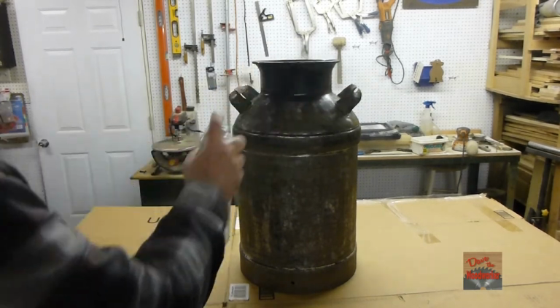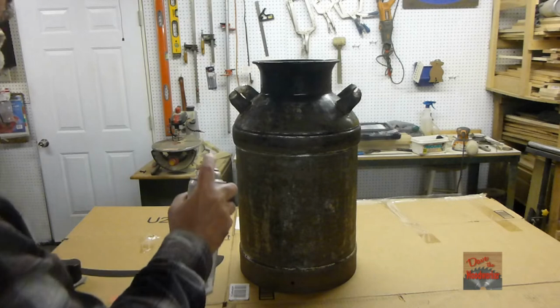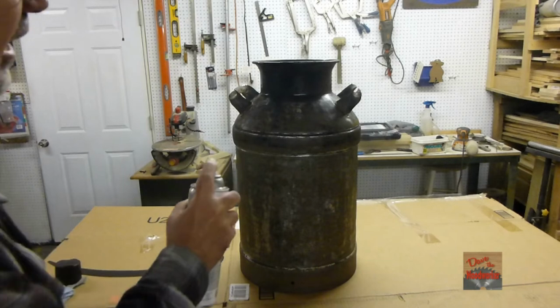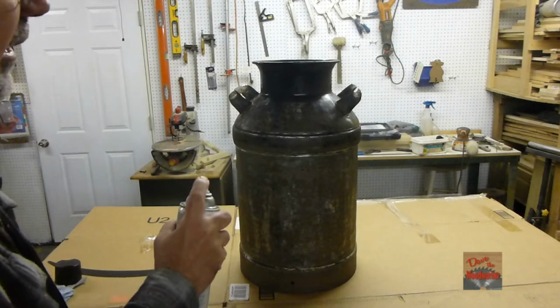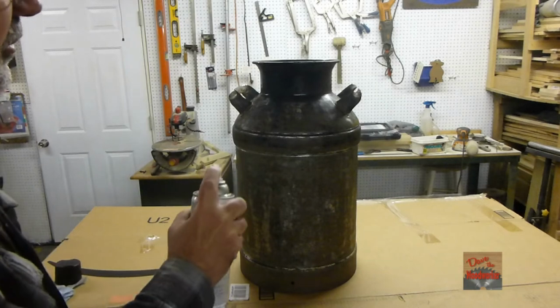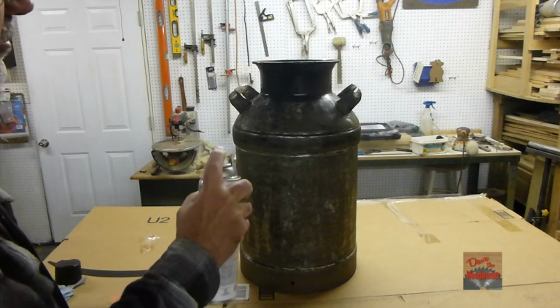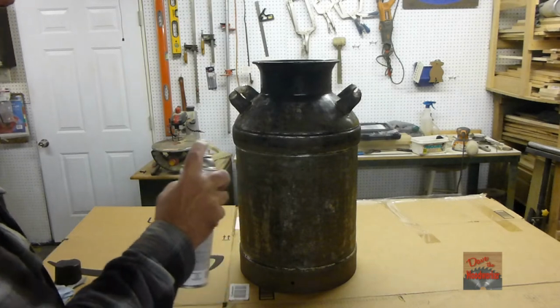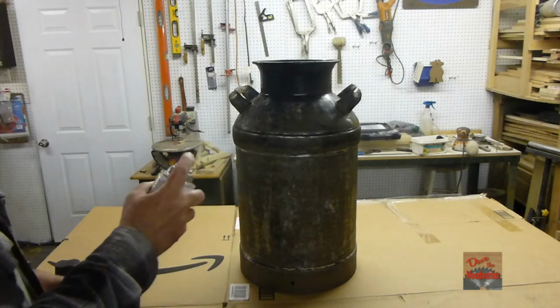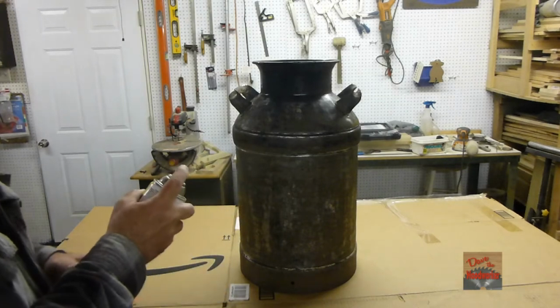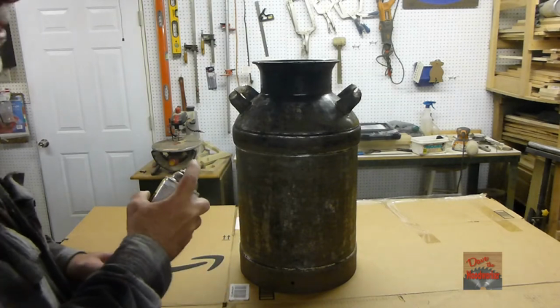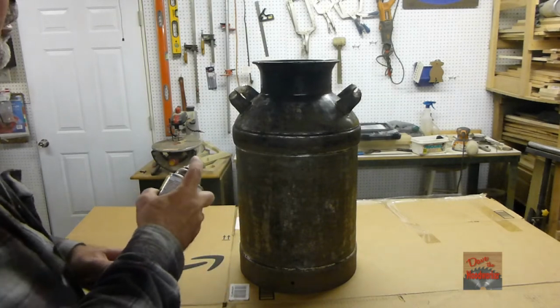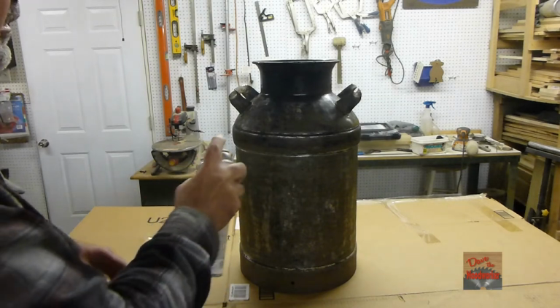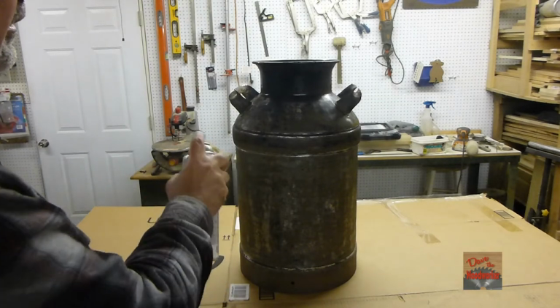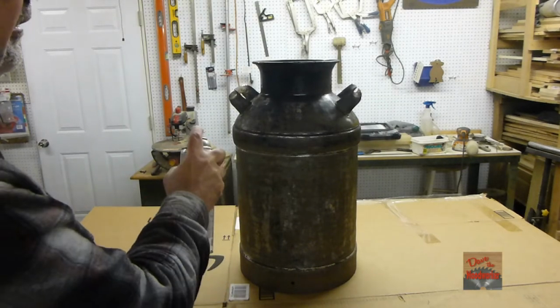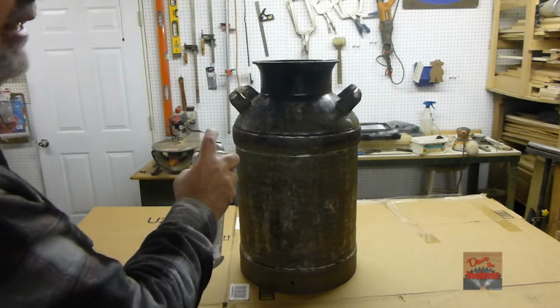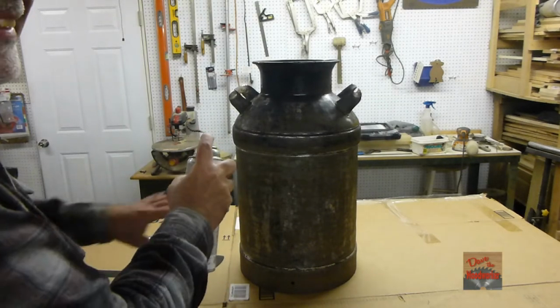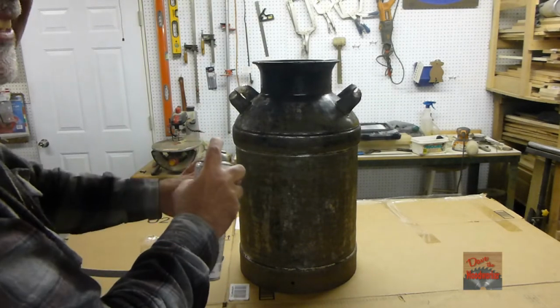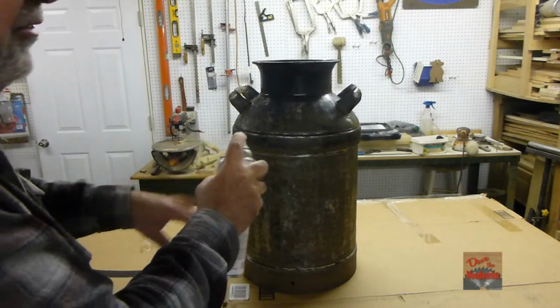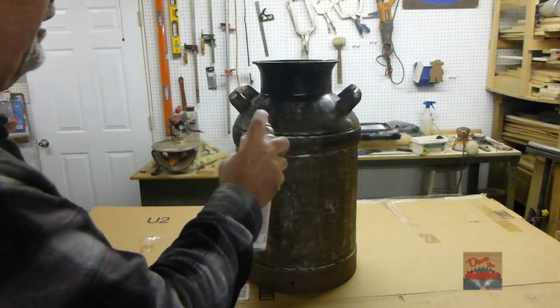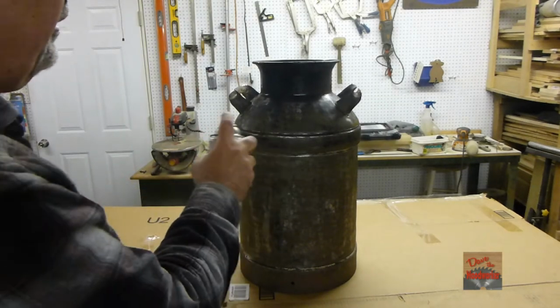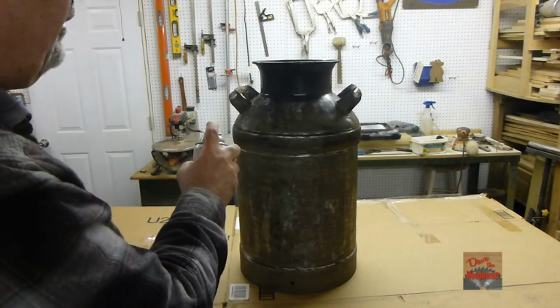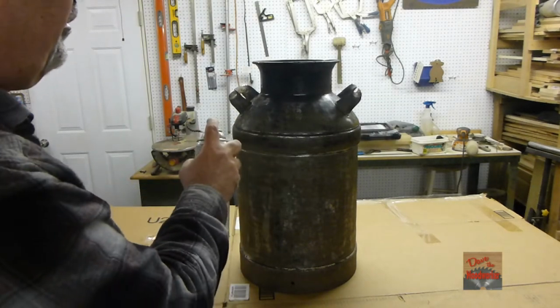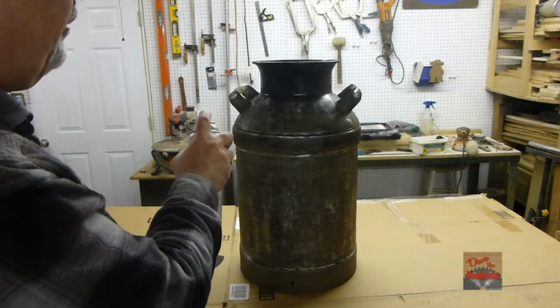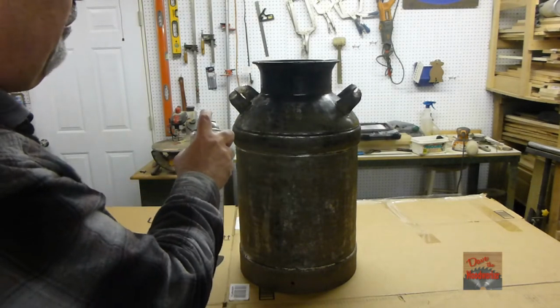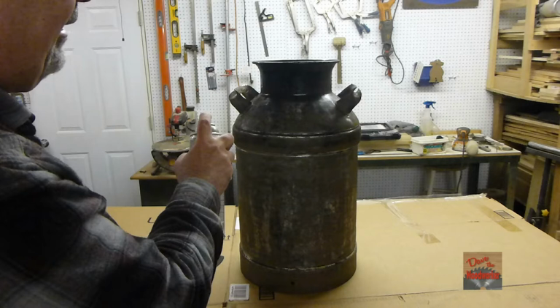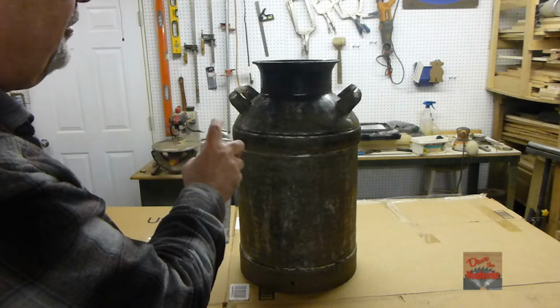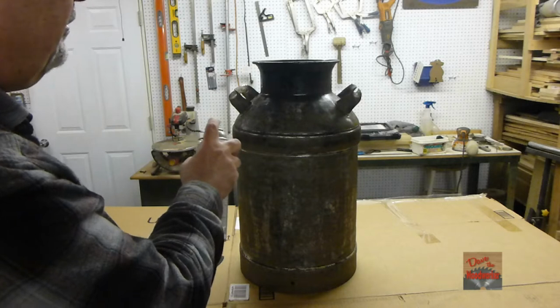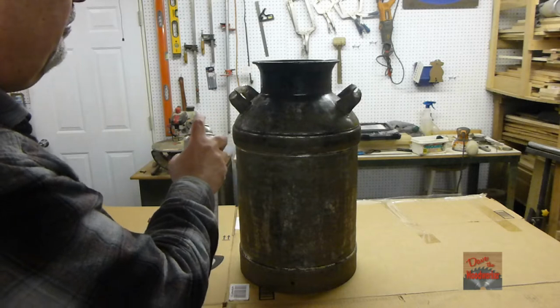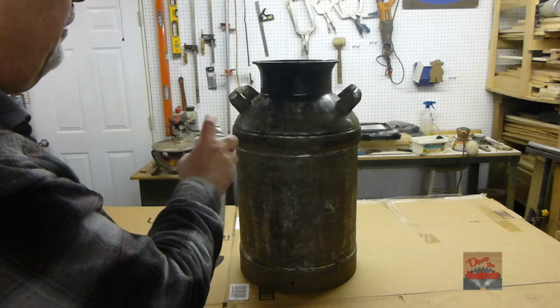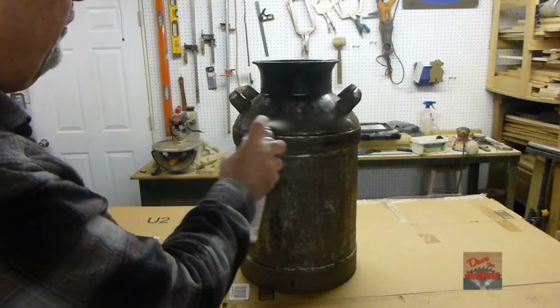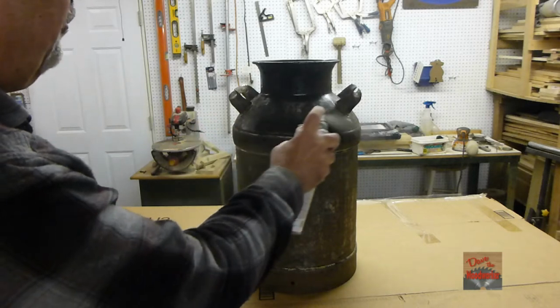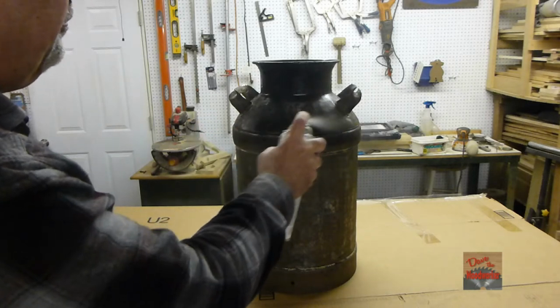I thought about using the shiny color, but it's got dents and everything in it, so I thought the flat black would be better for it.